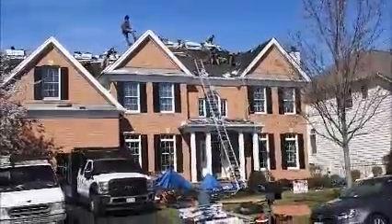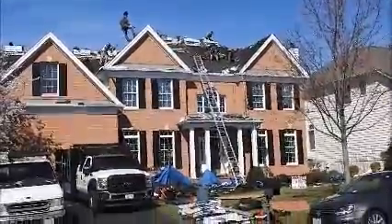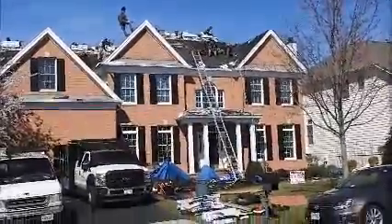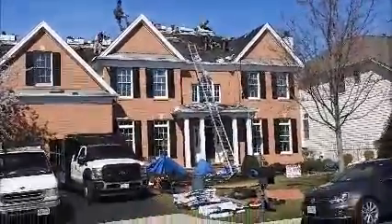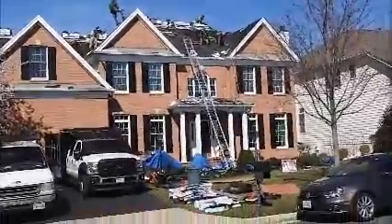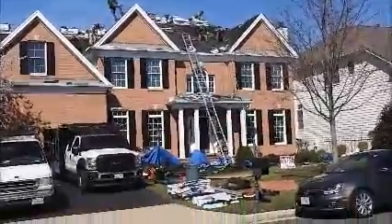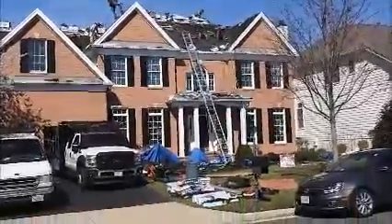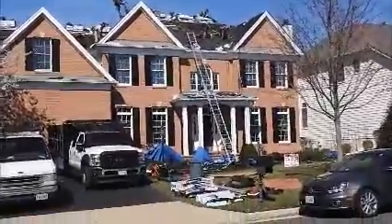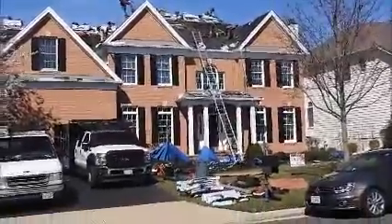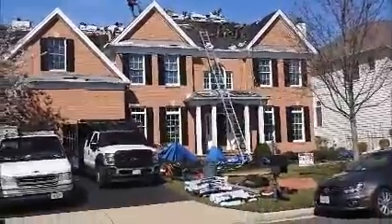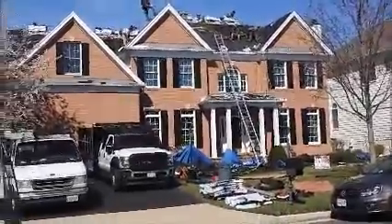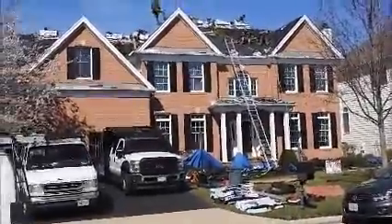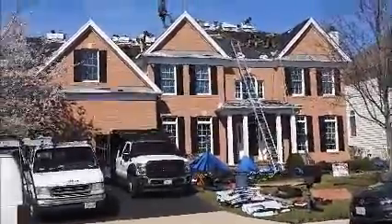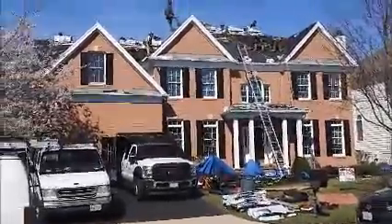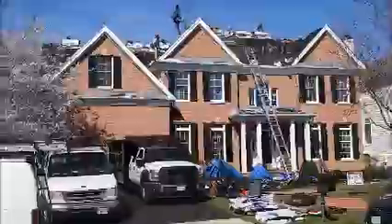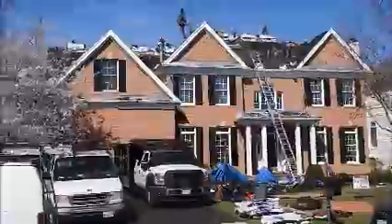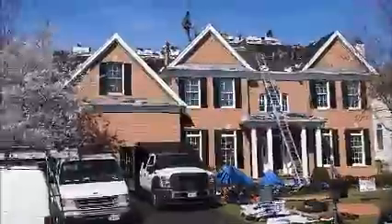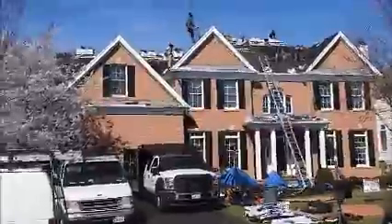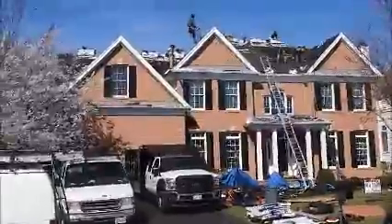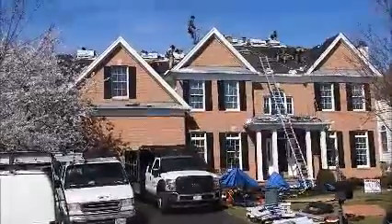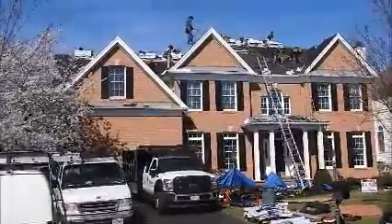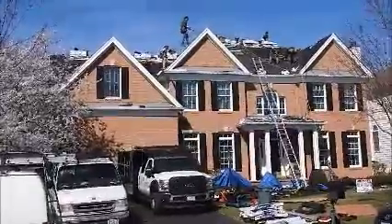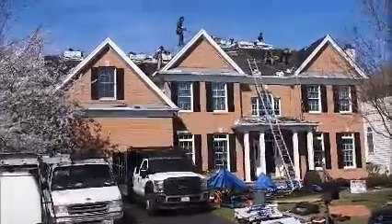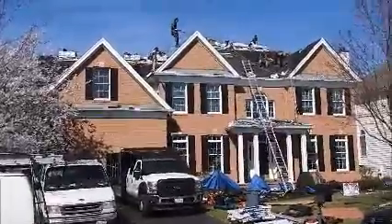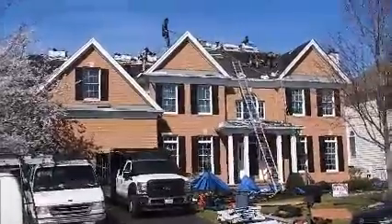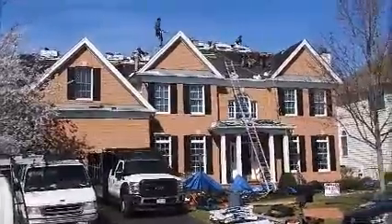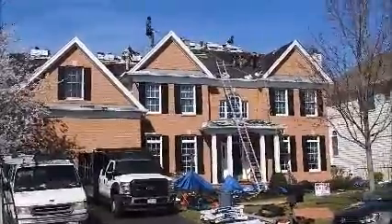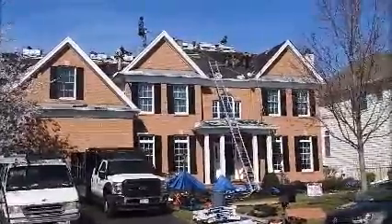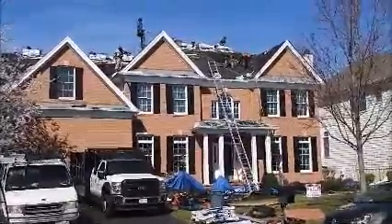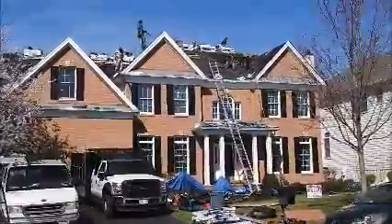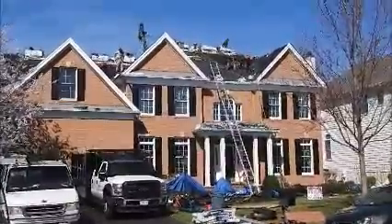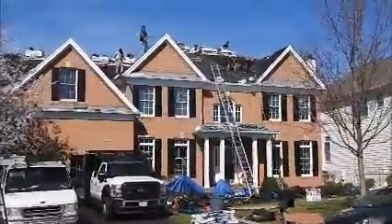The metal roofs are very good, so those are not going to be touched. I'll get back to you in a few minutes.